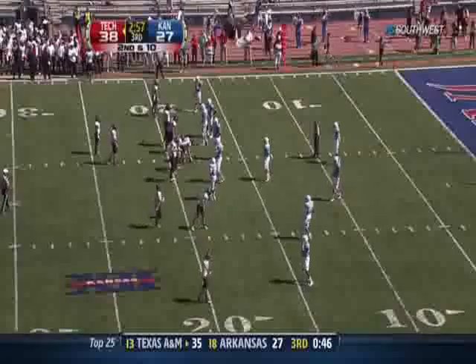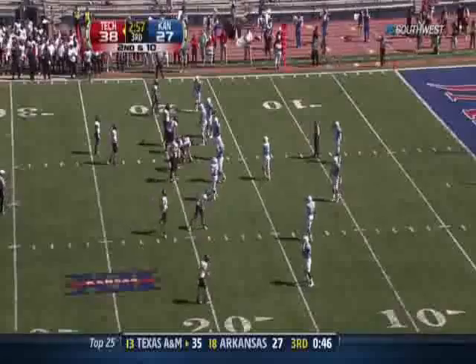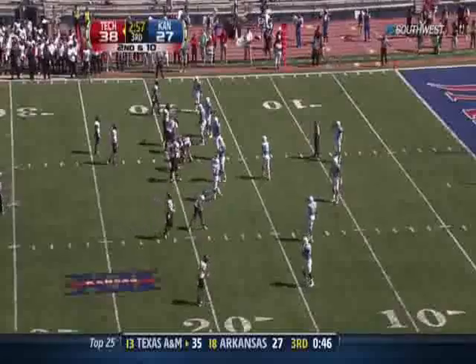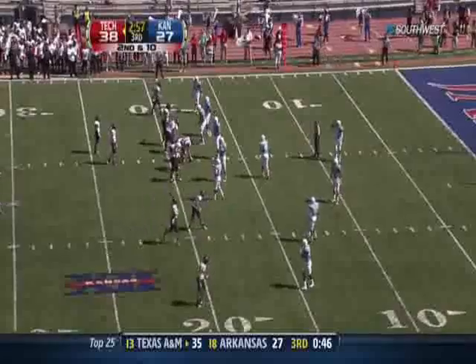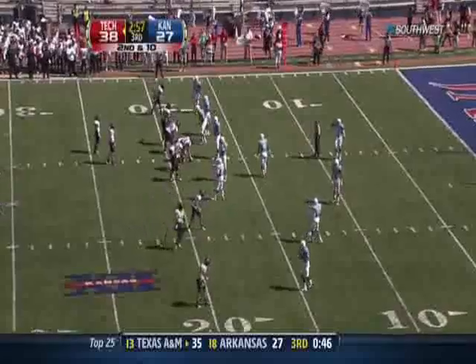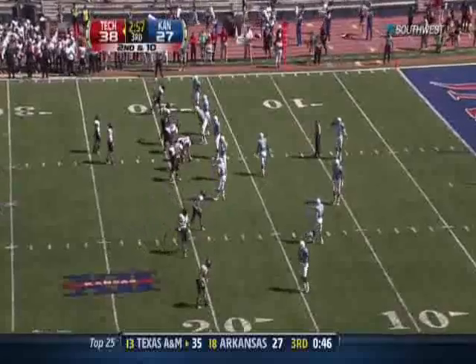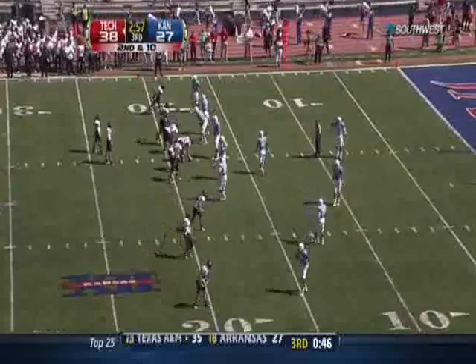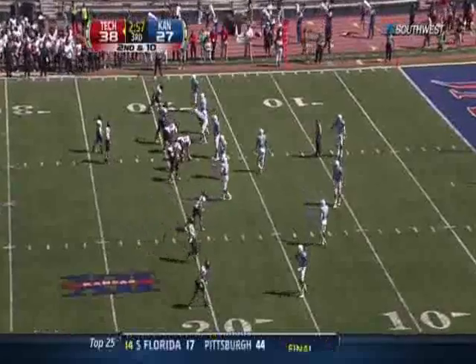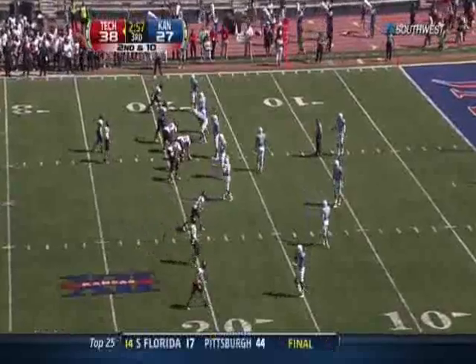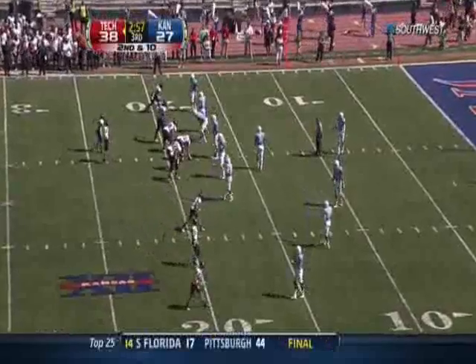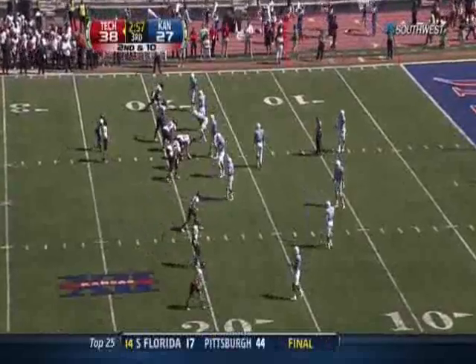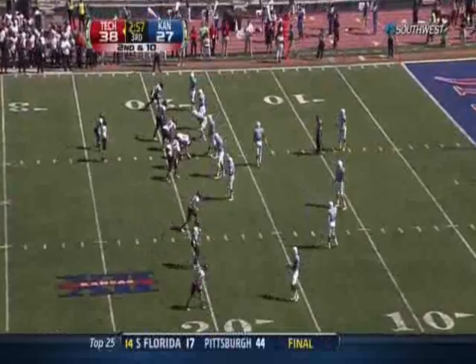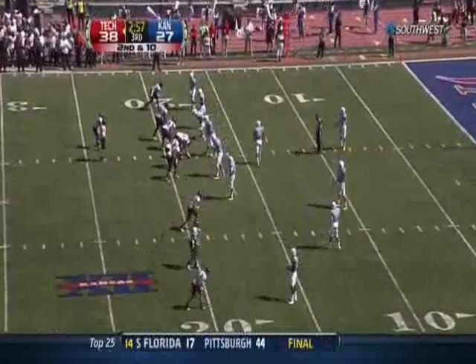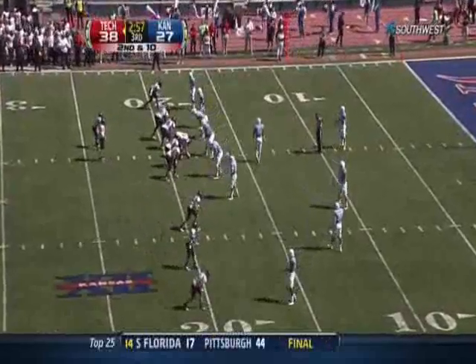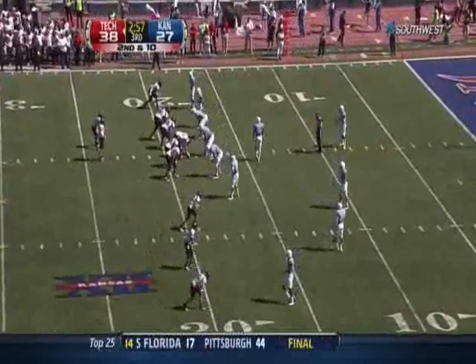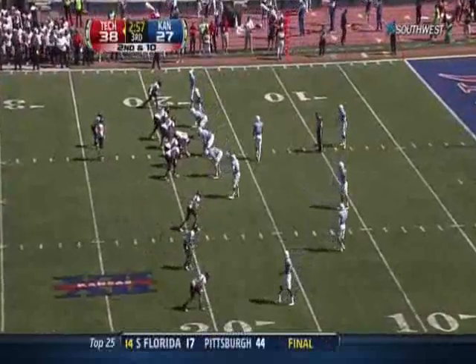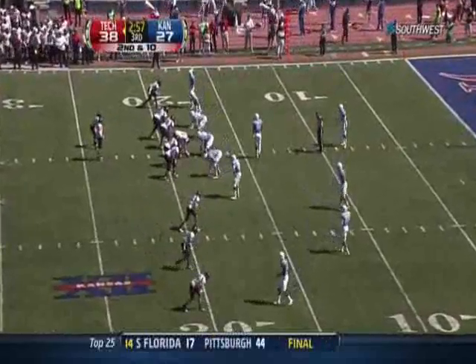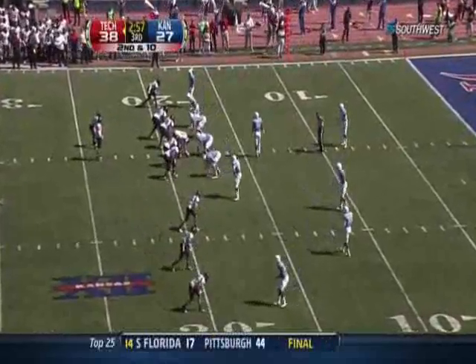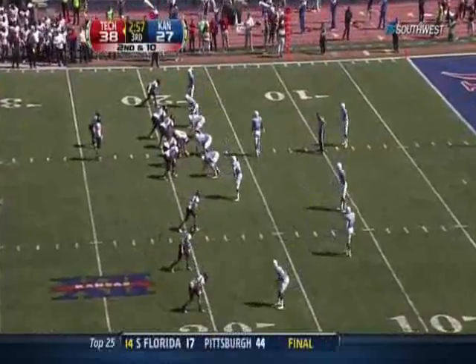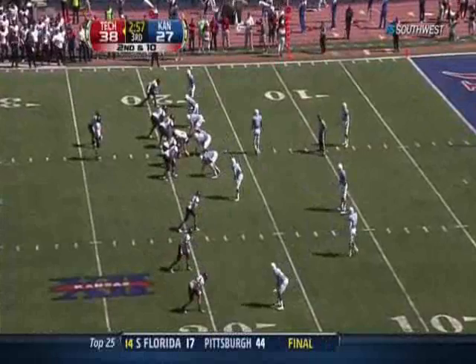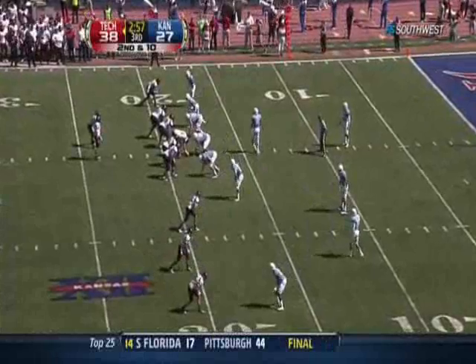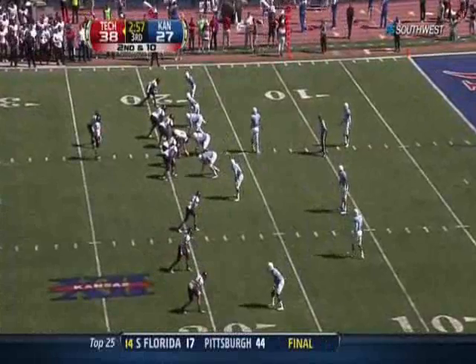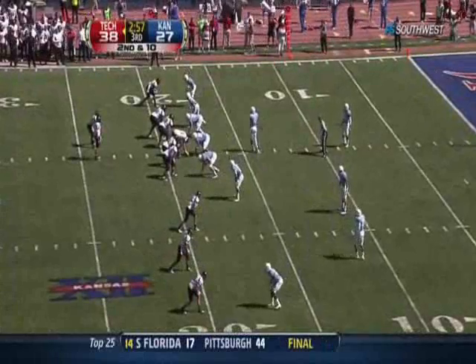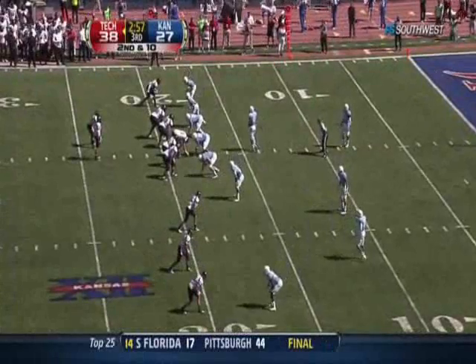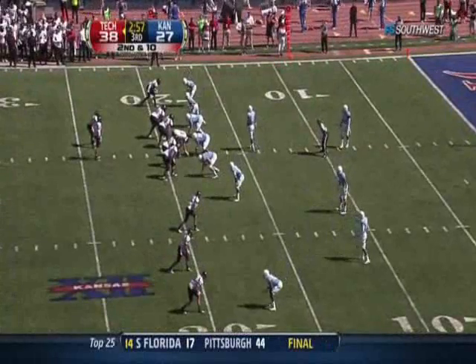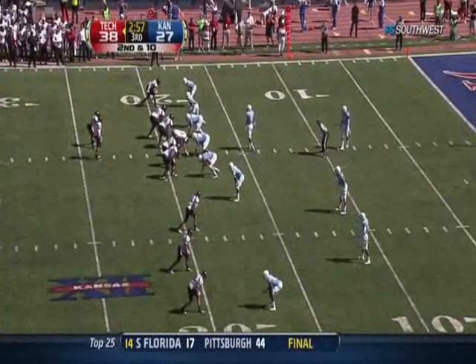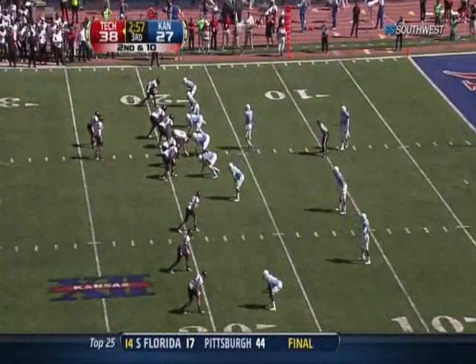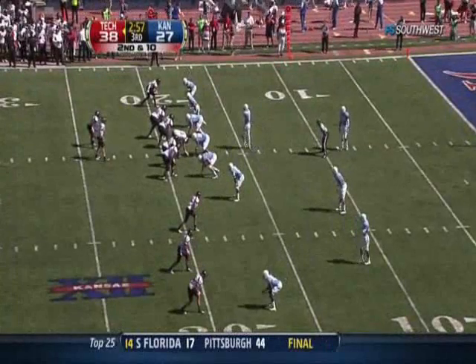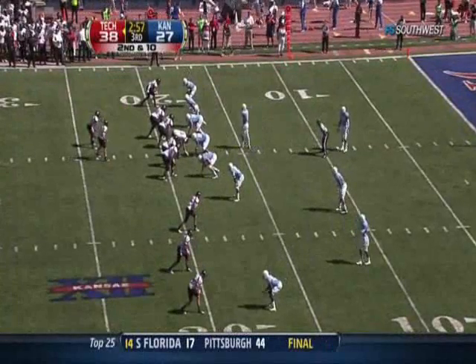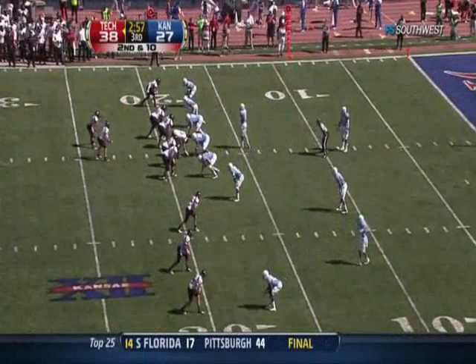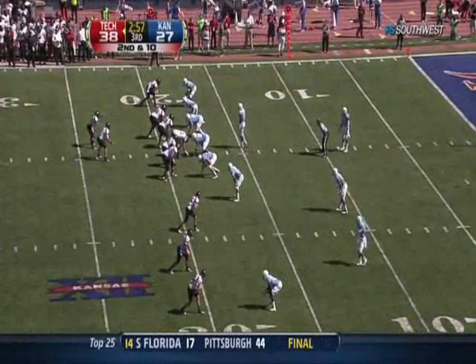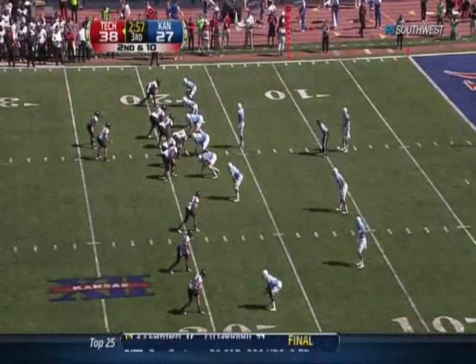Look at the Kansas line with hands on hips, trying to gain some oxygen. It's tough on them.